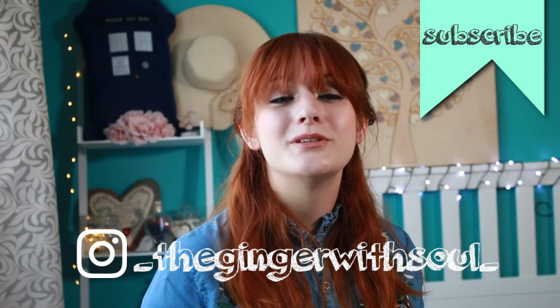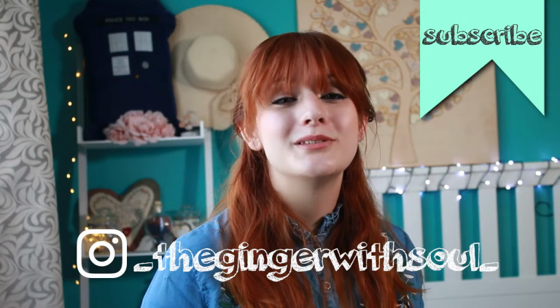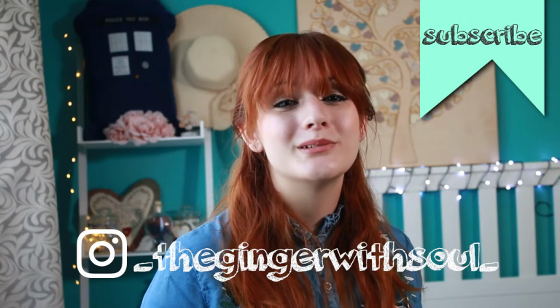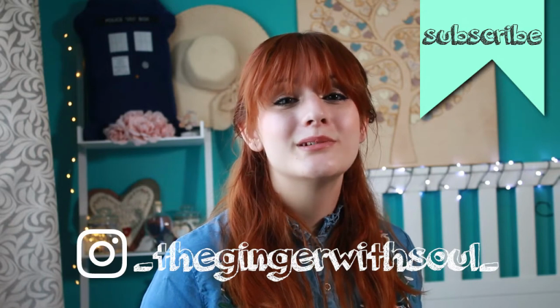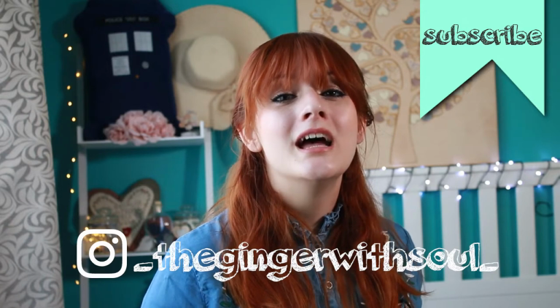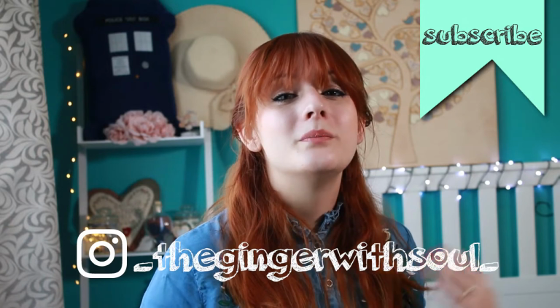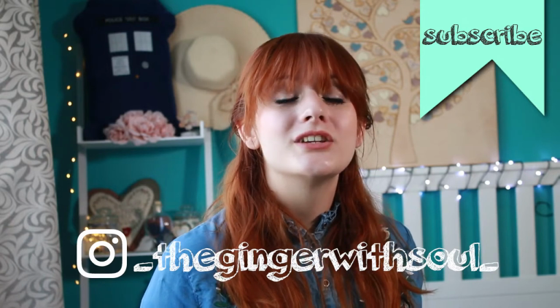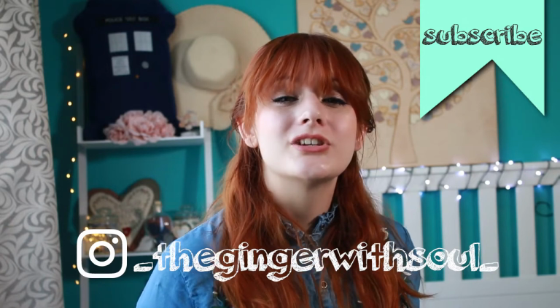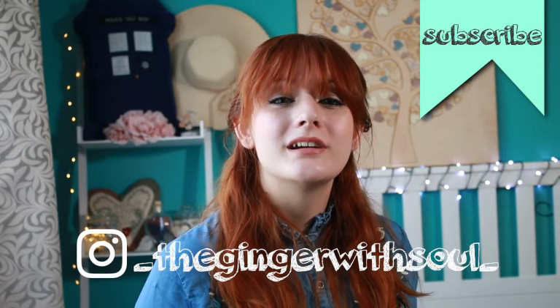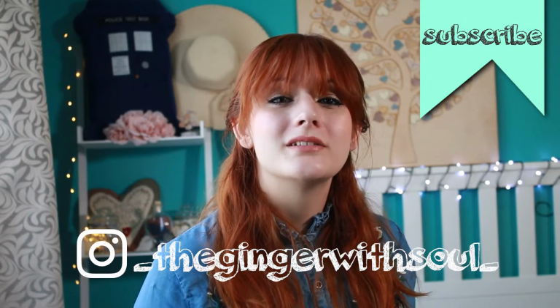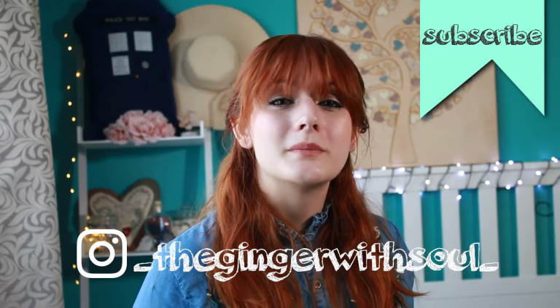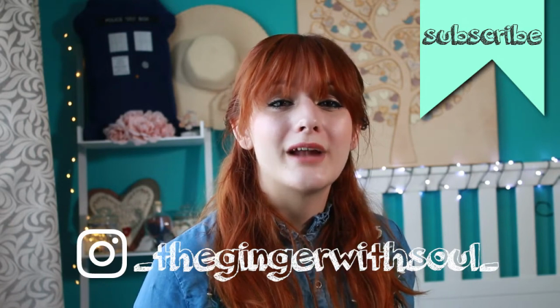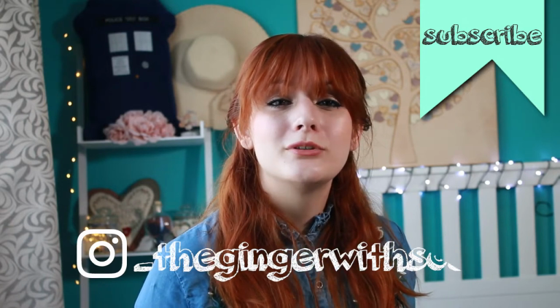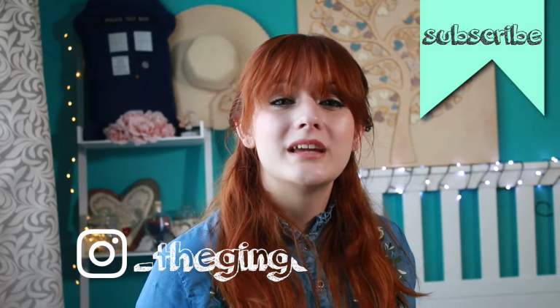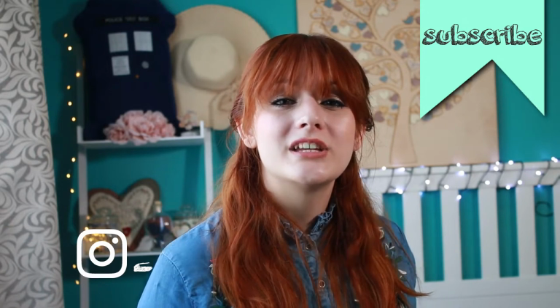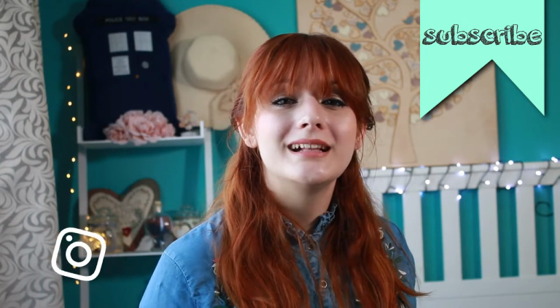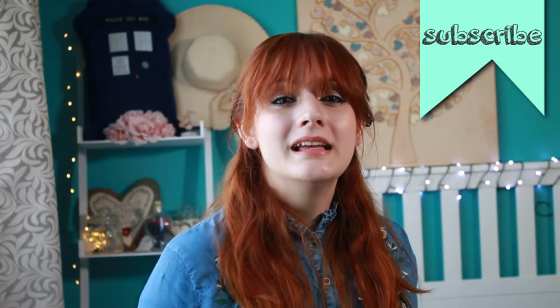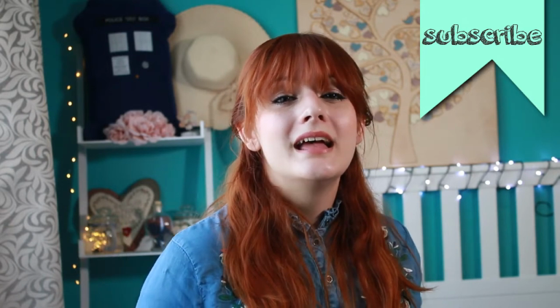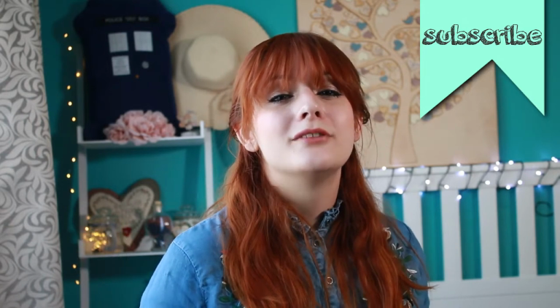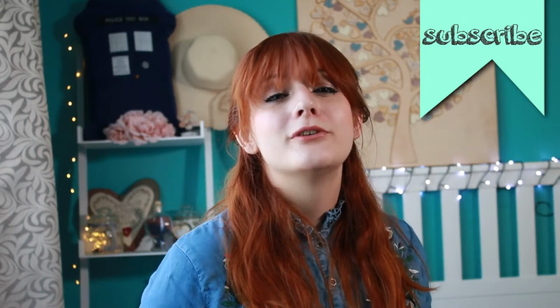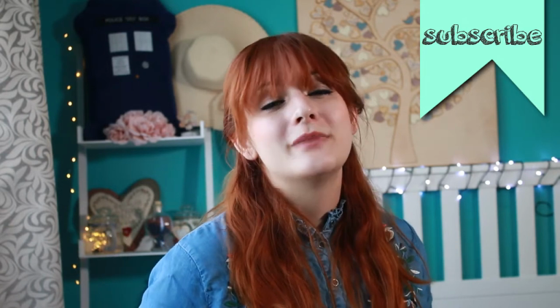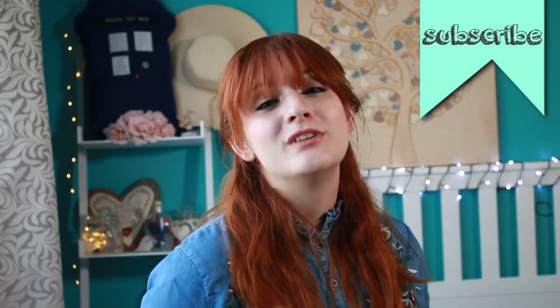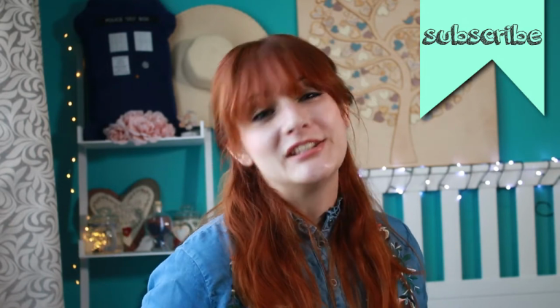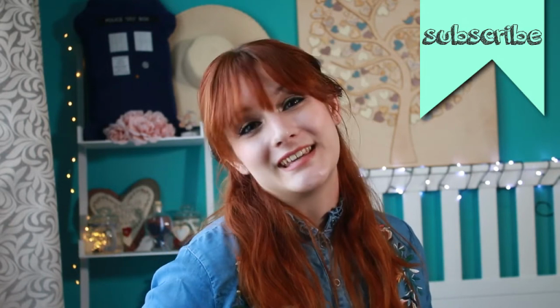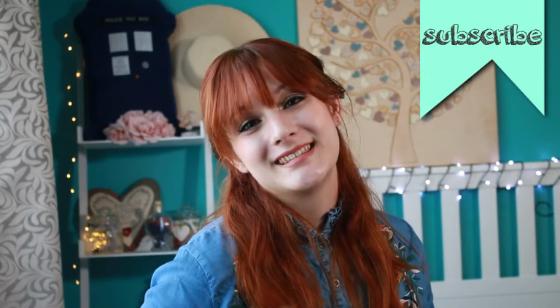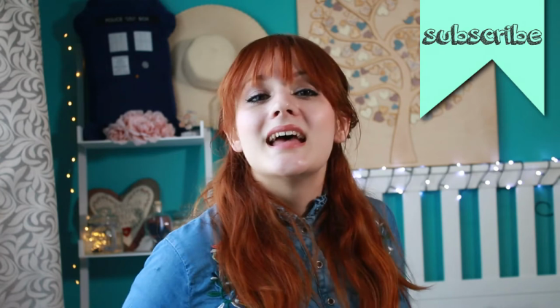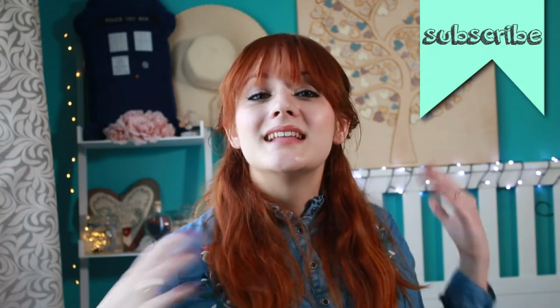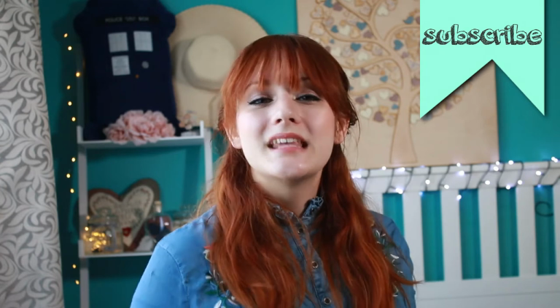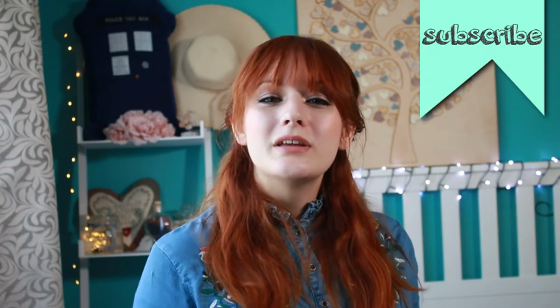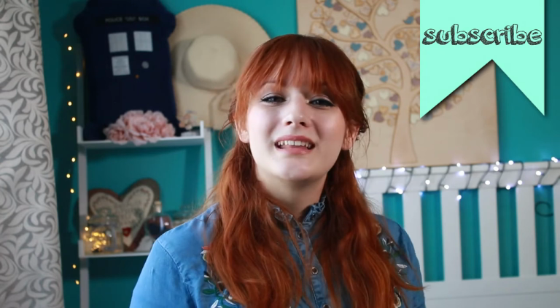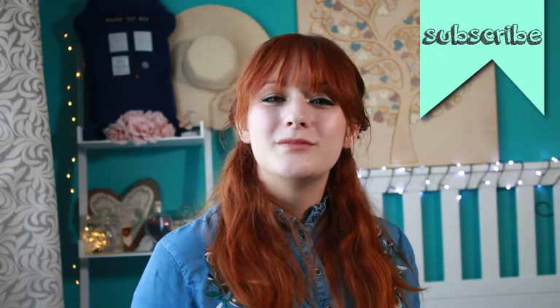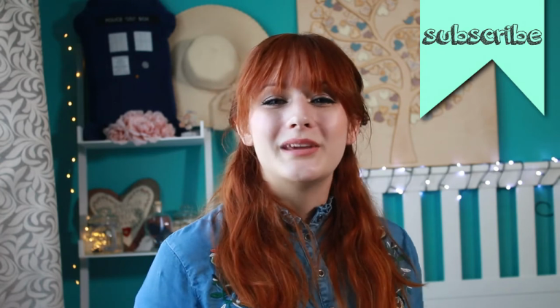Make sure you subscribe to my channel and follow my weekly check-in. See you in my next video!